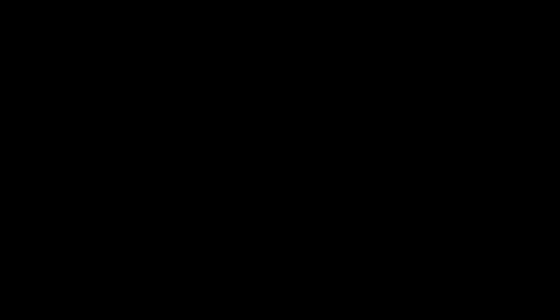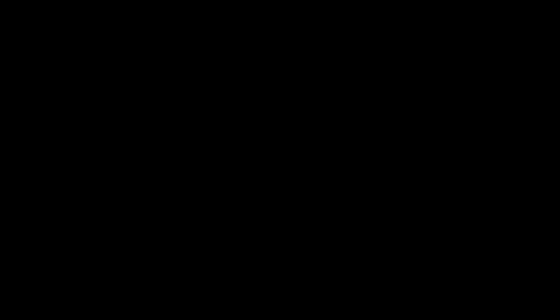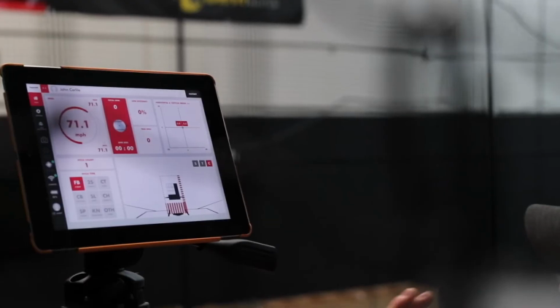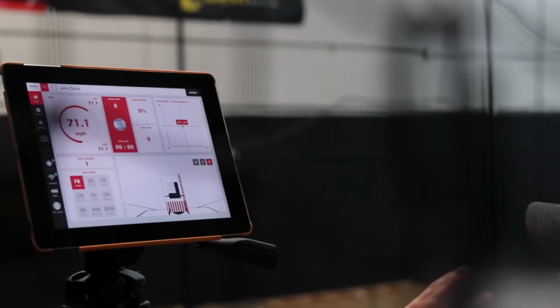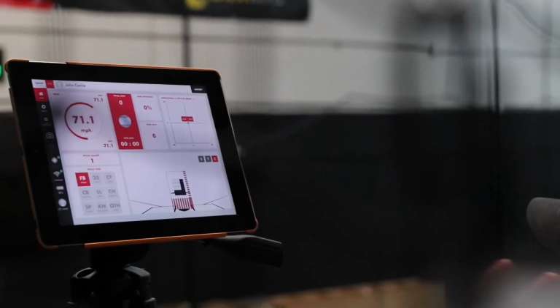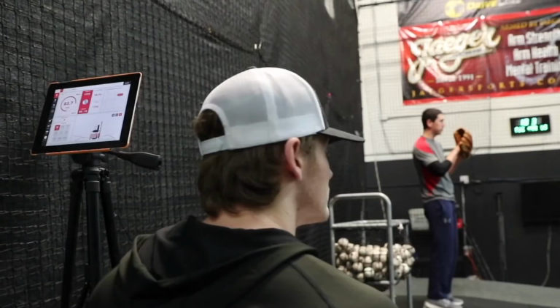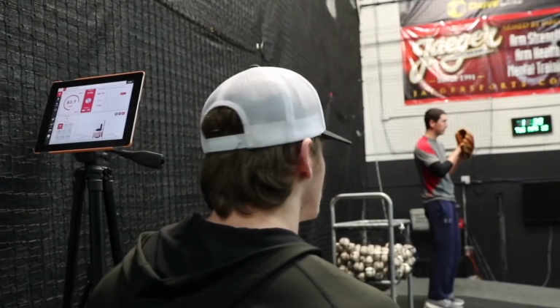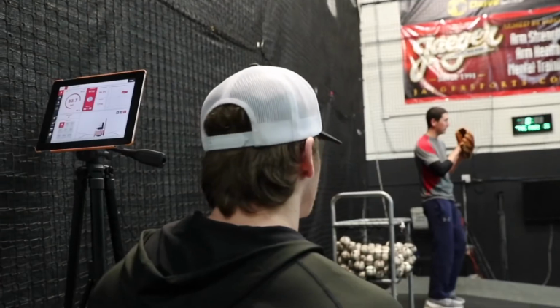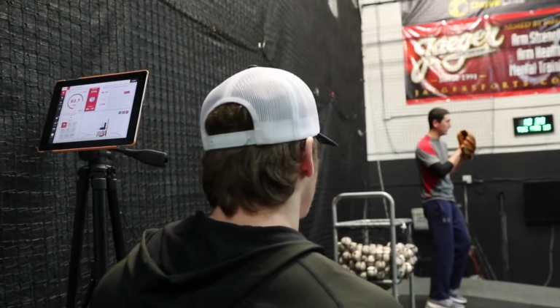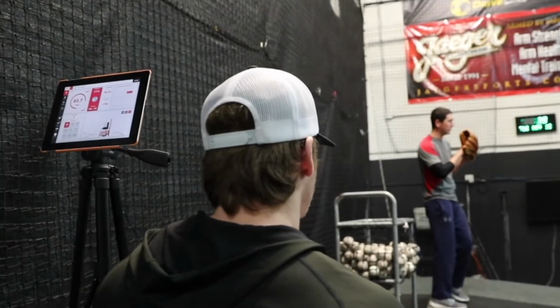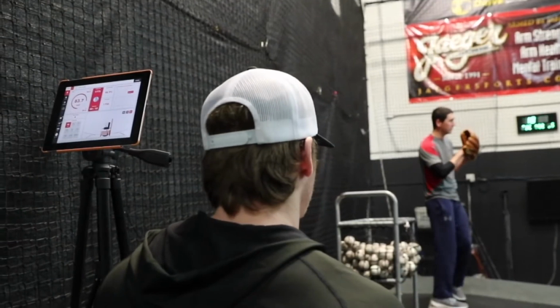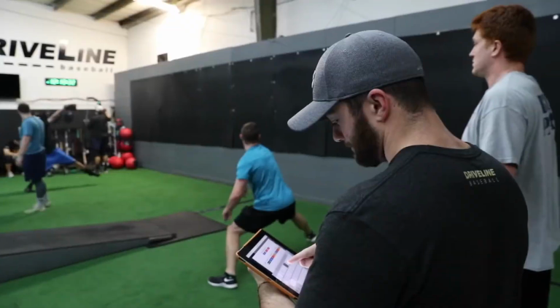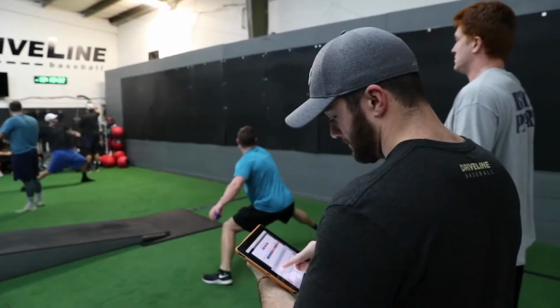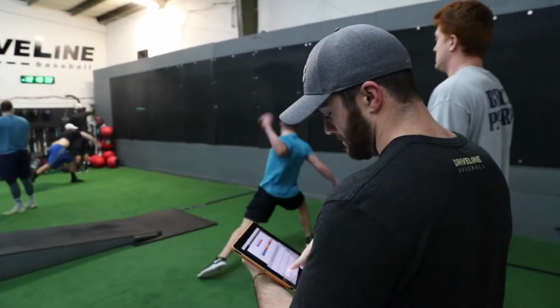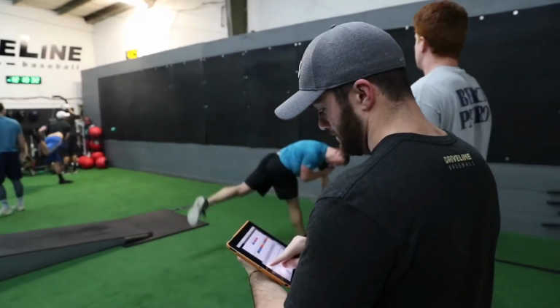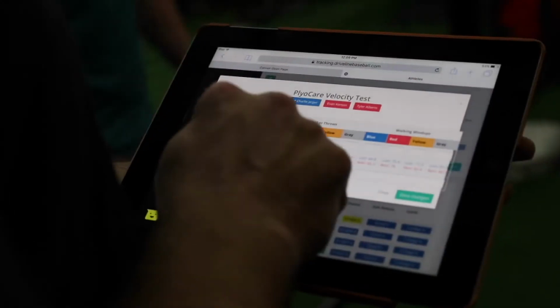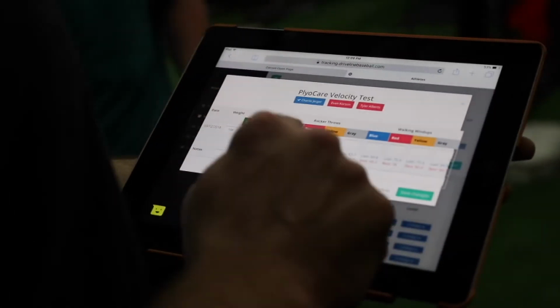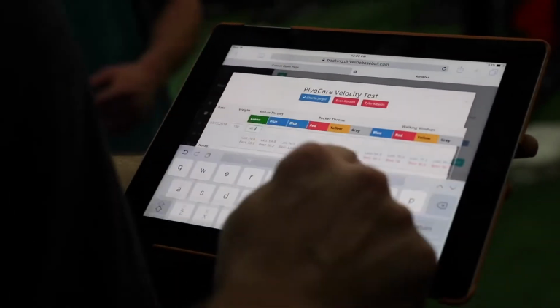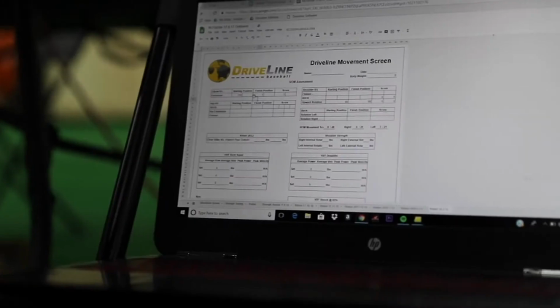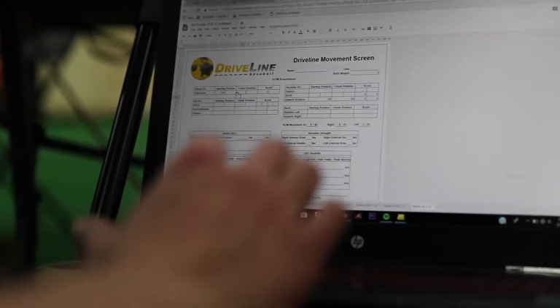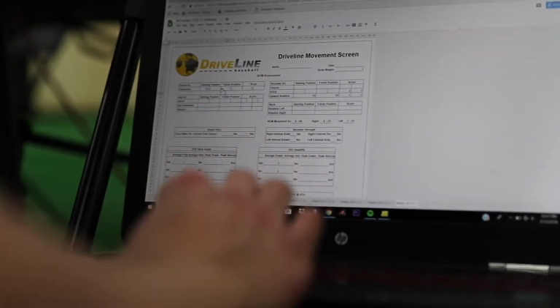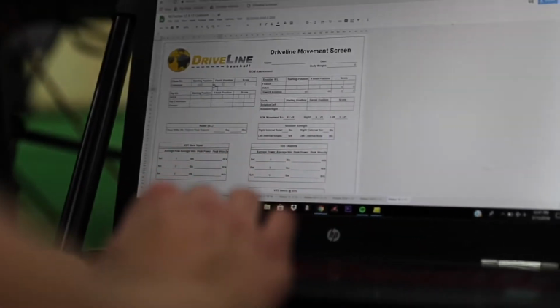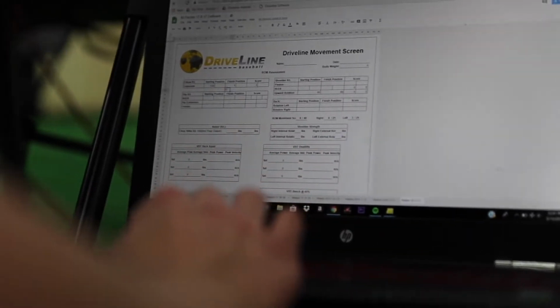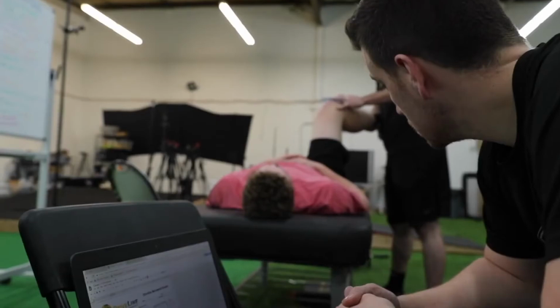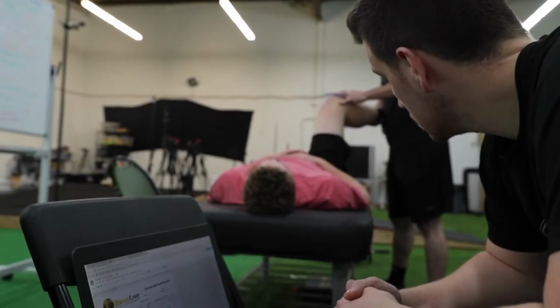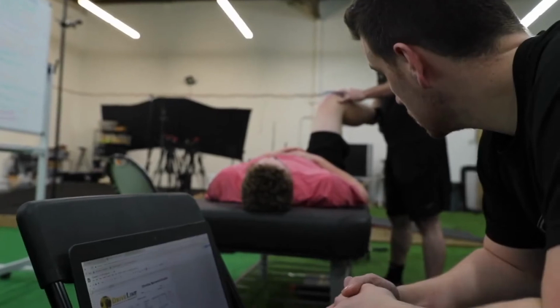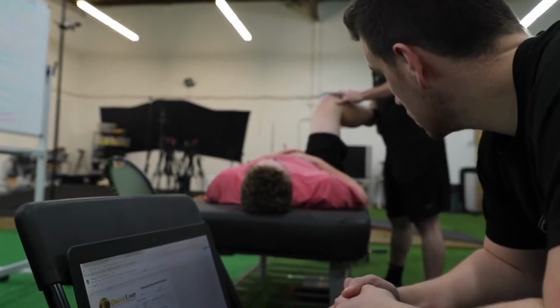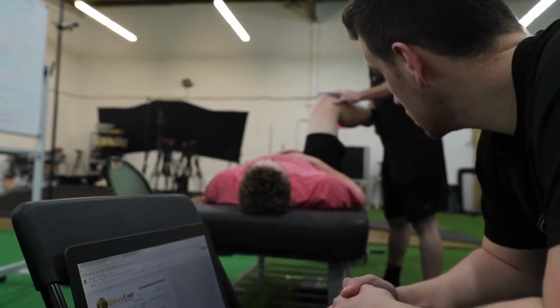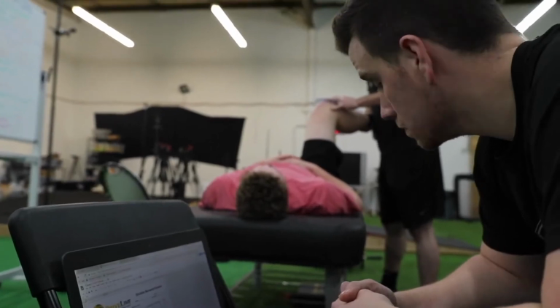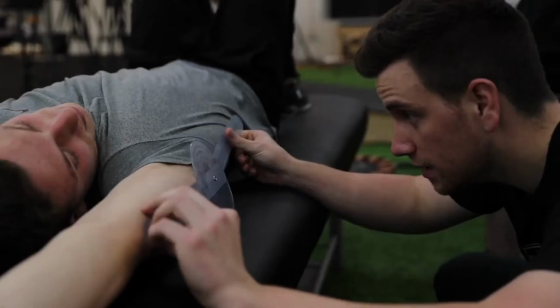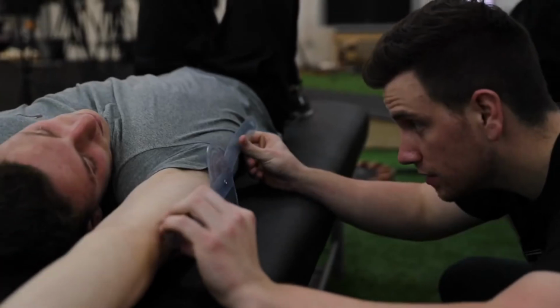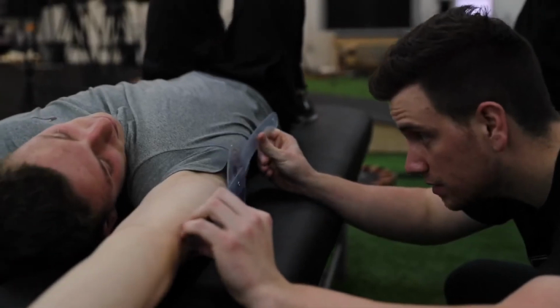The most dedicated coaches and players are sponges — constantly learning, always looking for an edge. We built Driveline Plus for them.